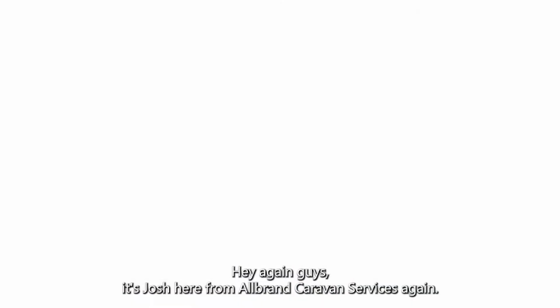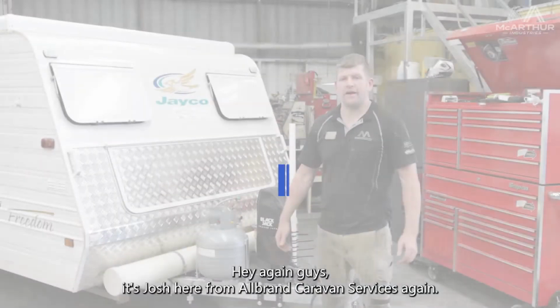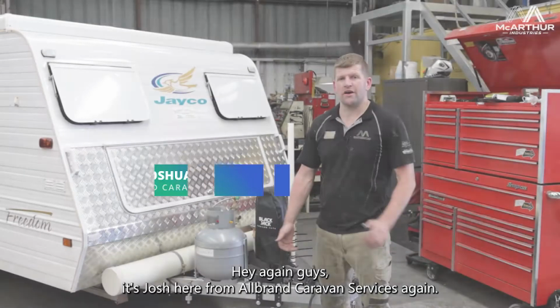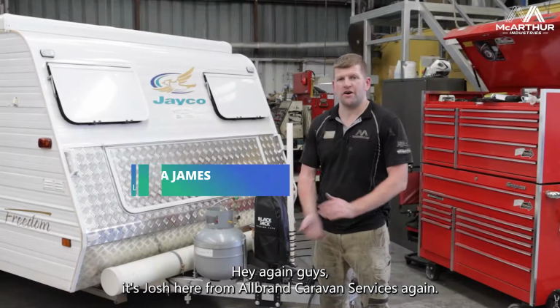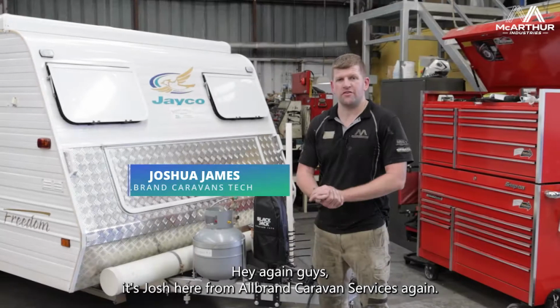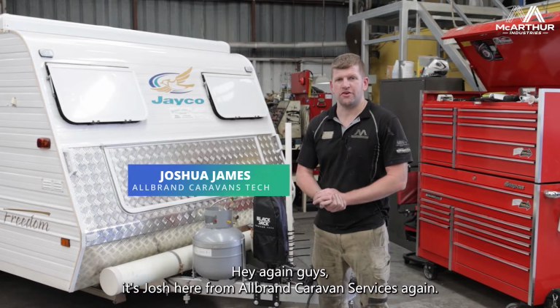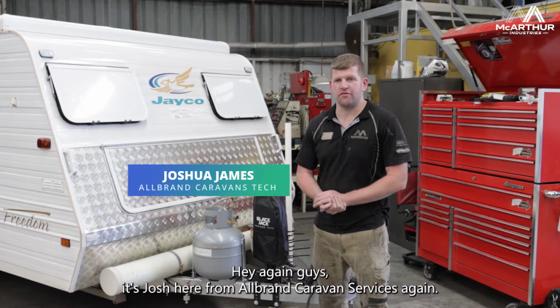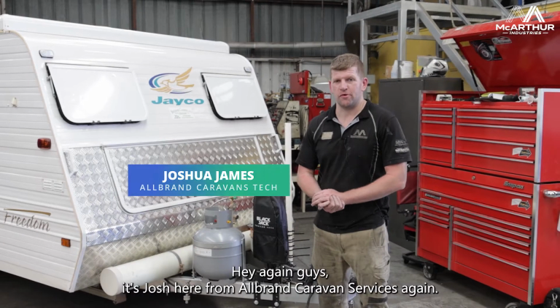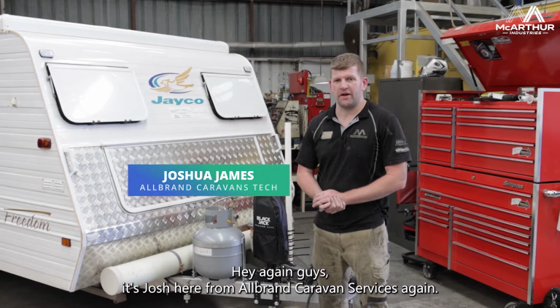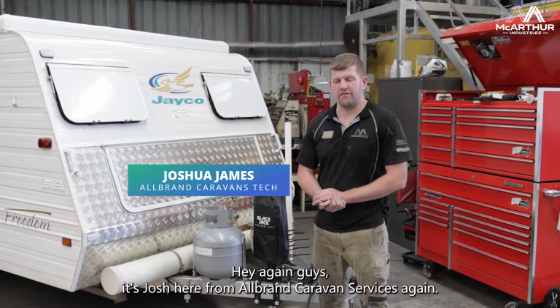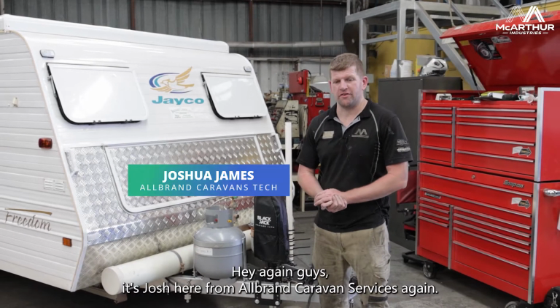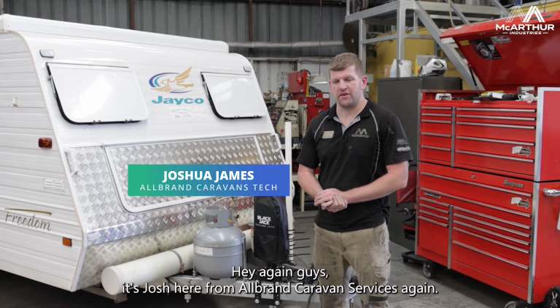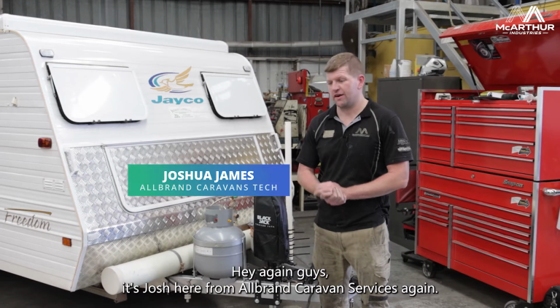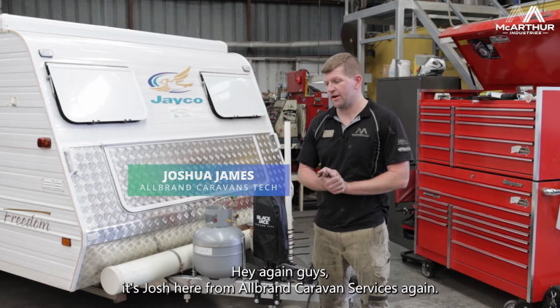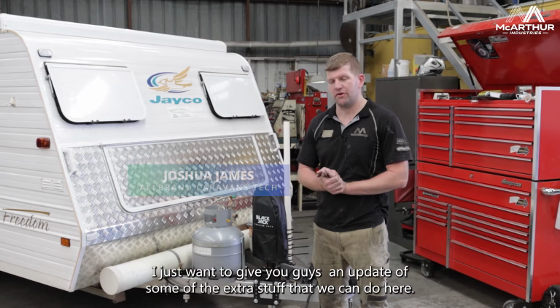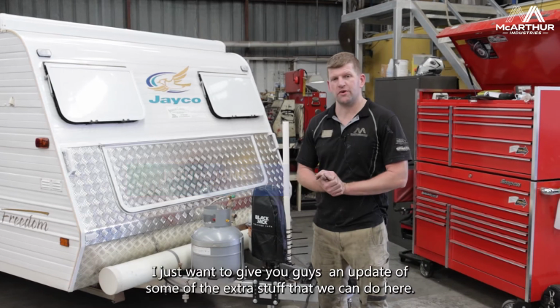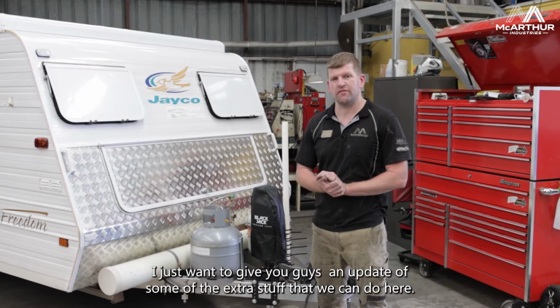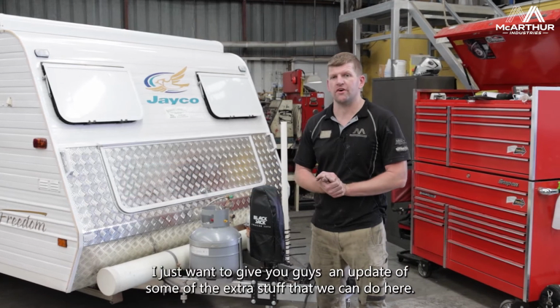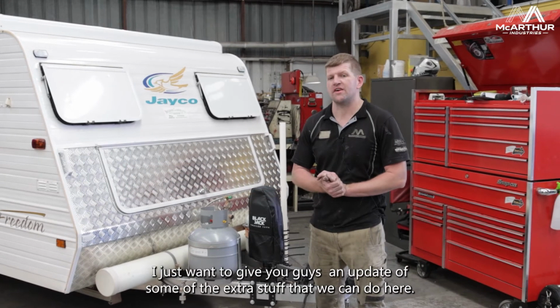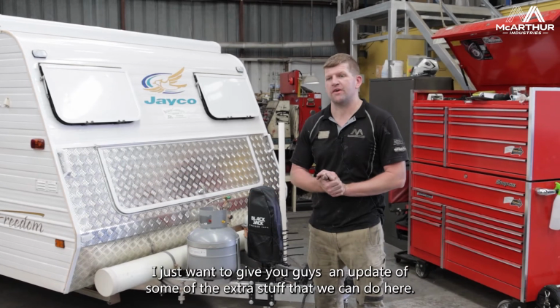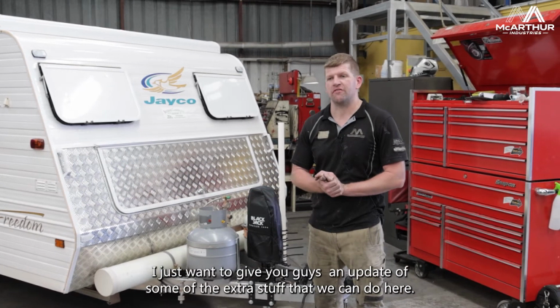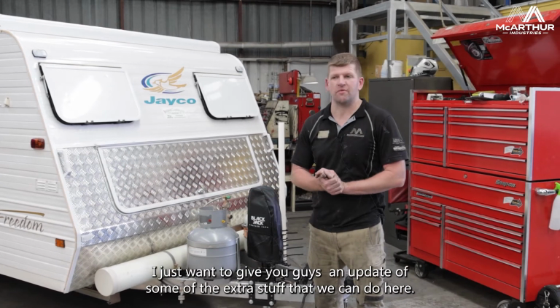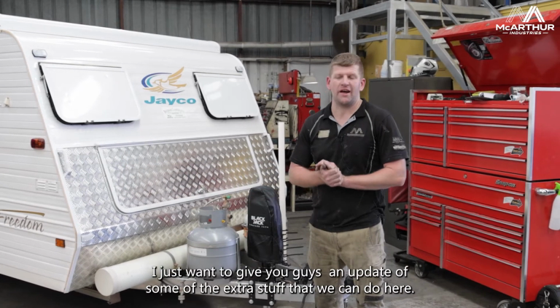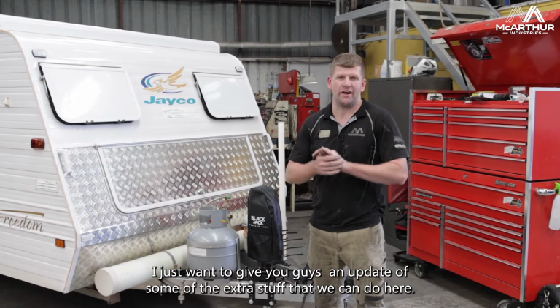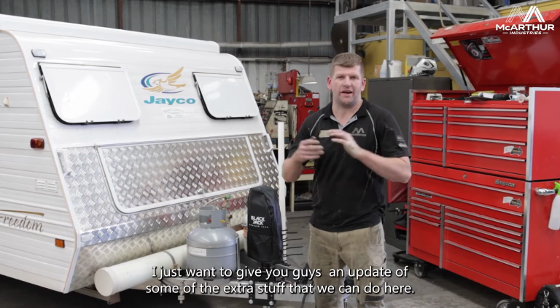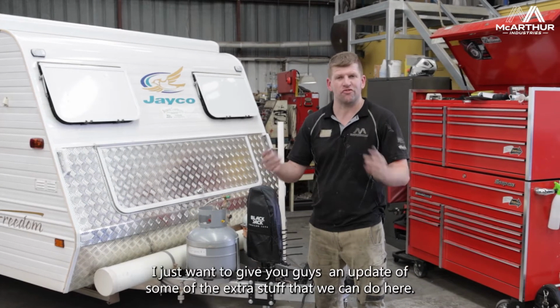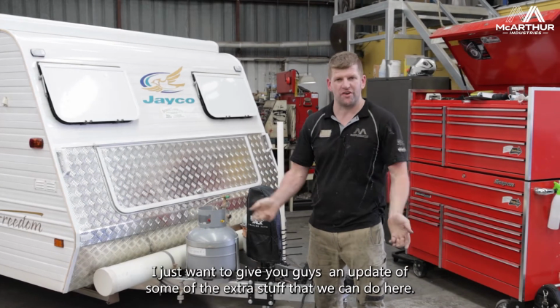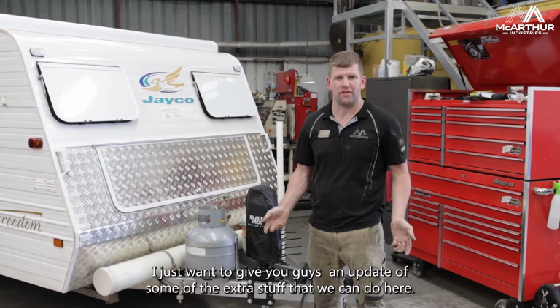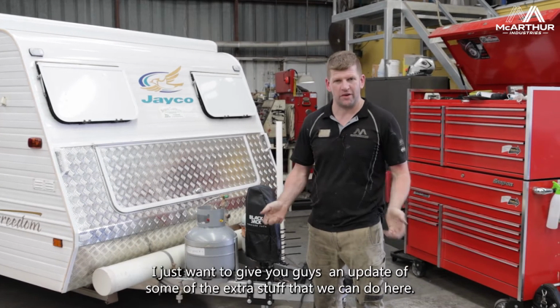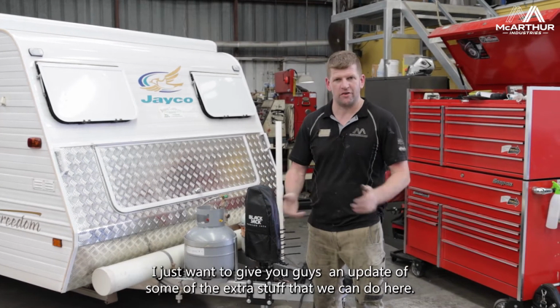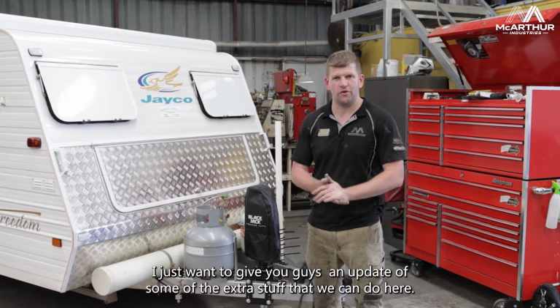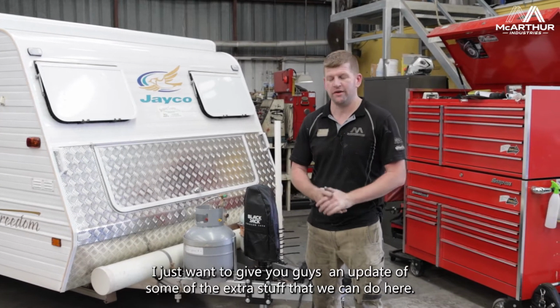How are you going guys? It's Josh here from AllBrand Caravan Services again. I just want to give you guys an update of some of the extra stuff that we can do here.